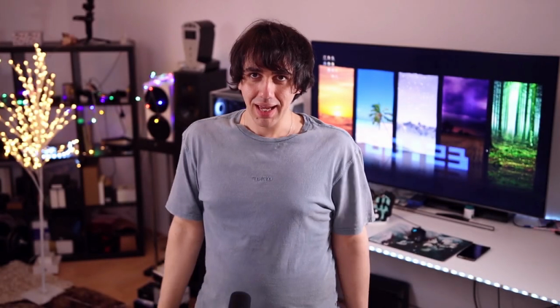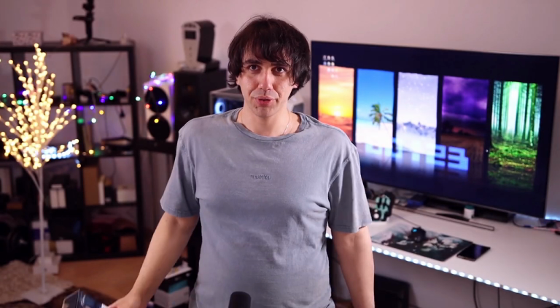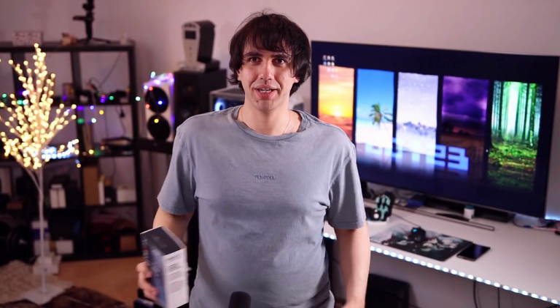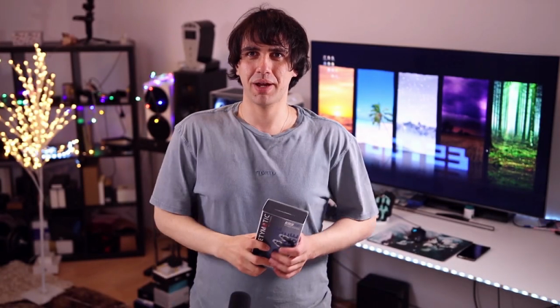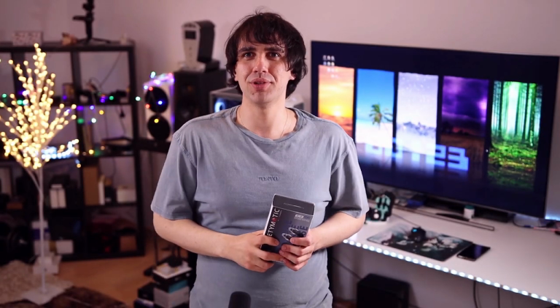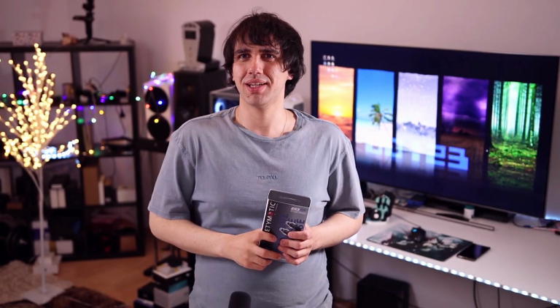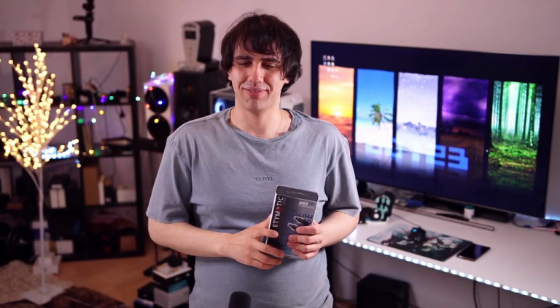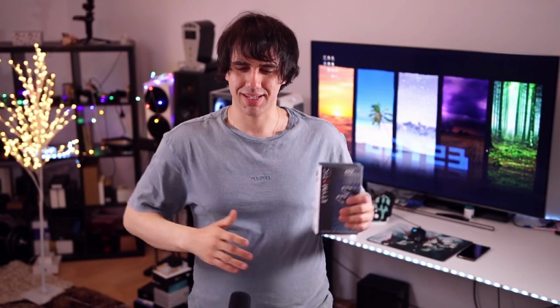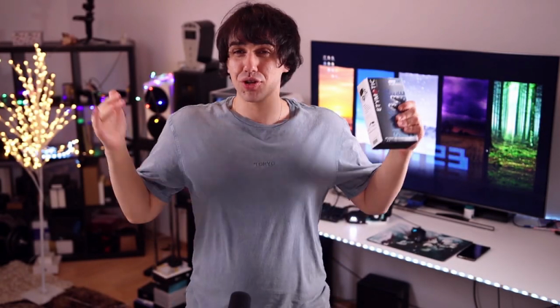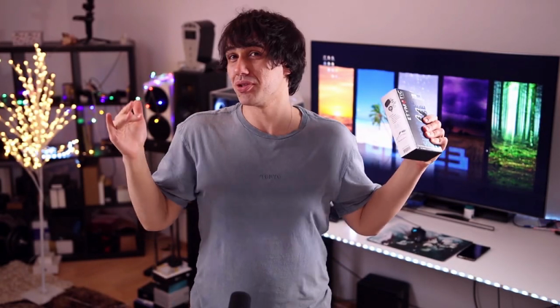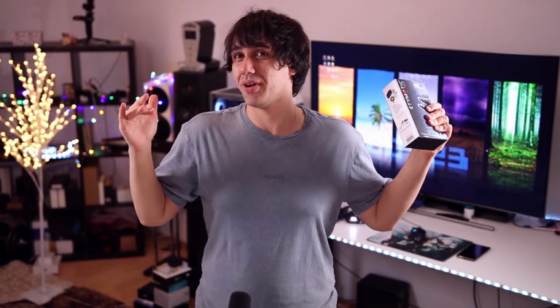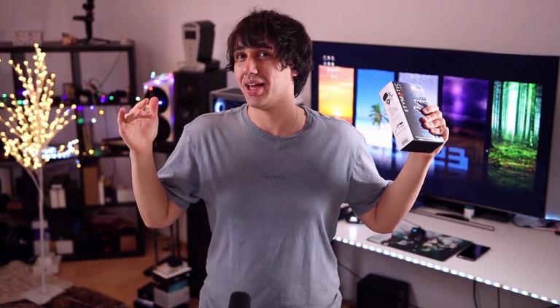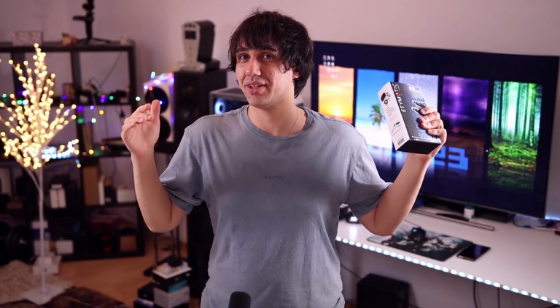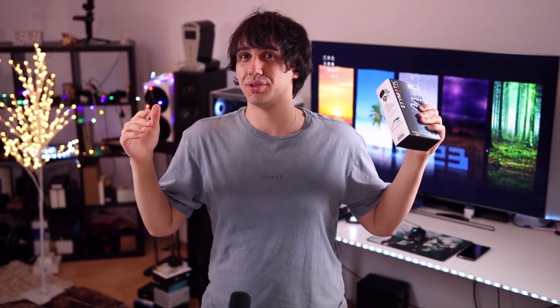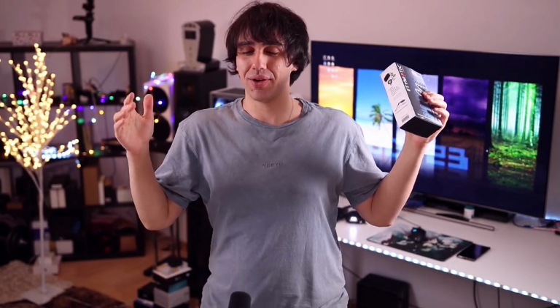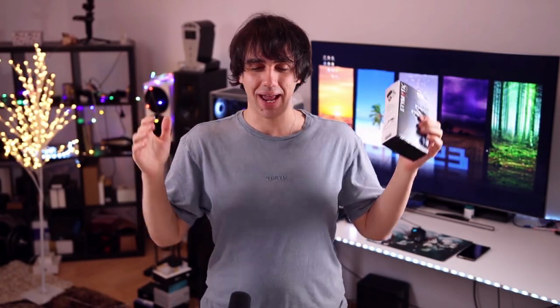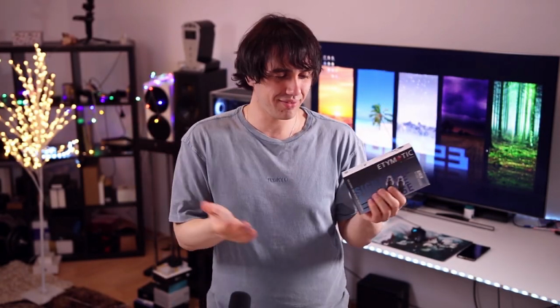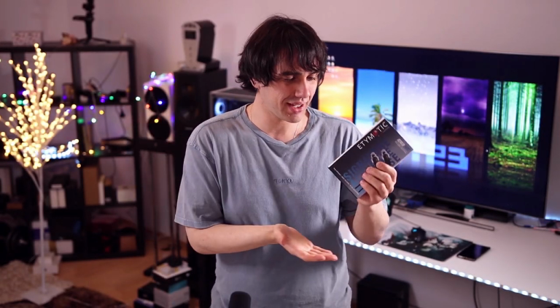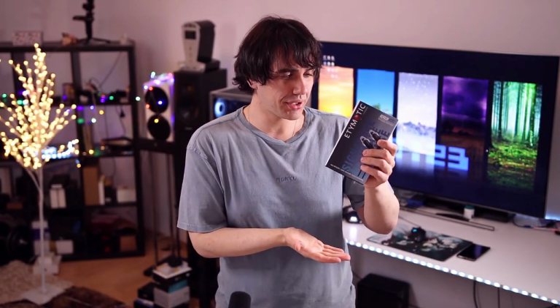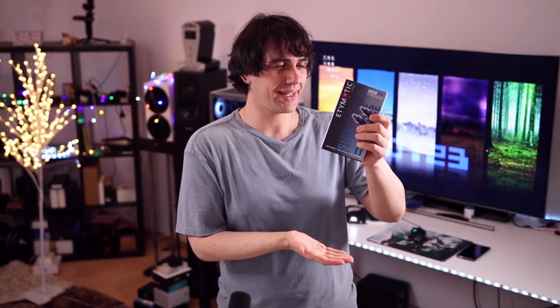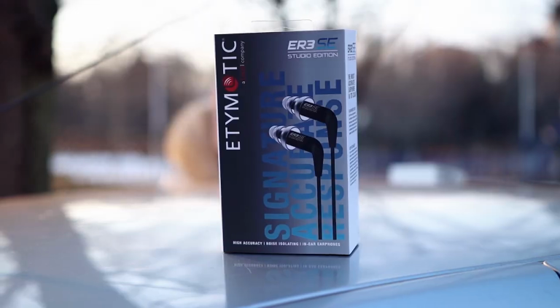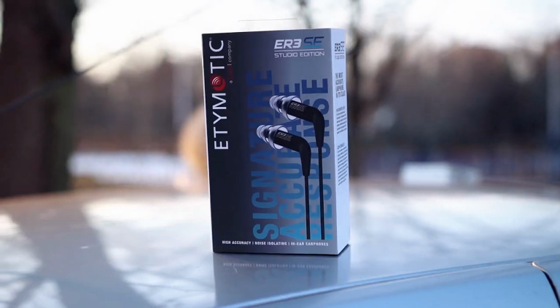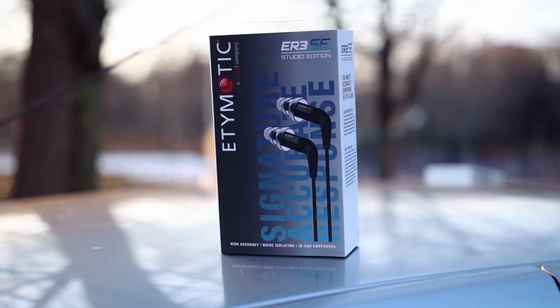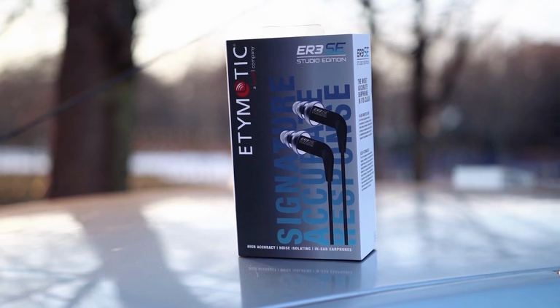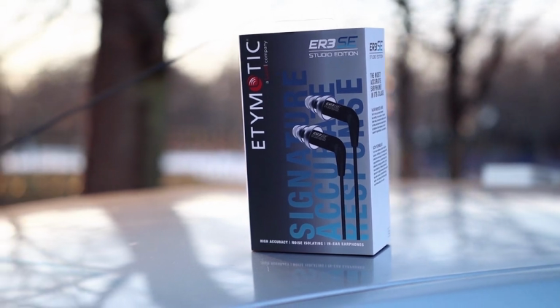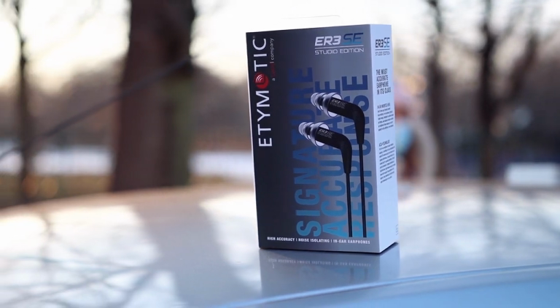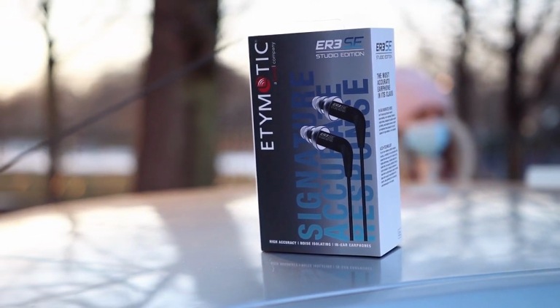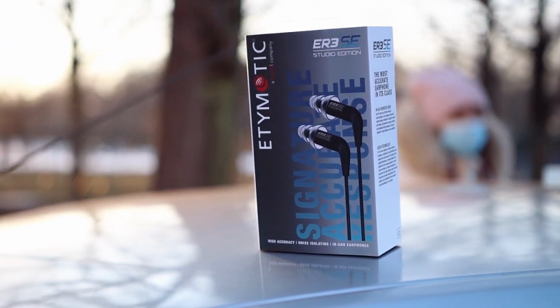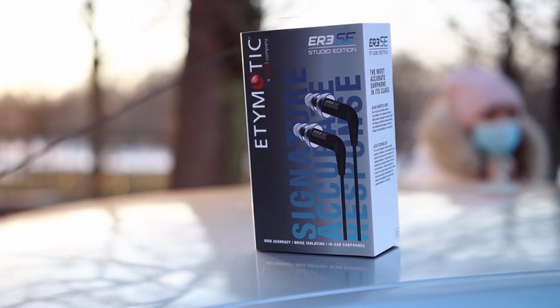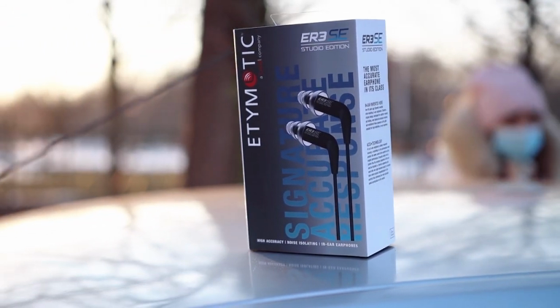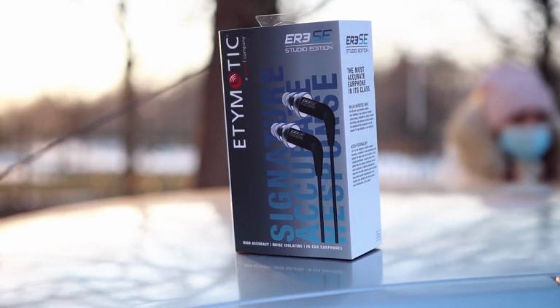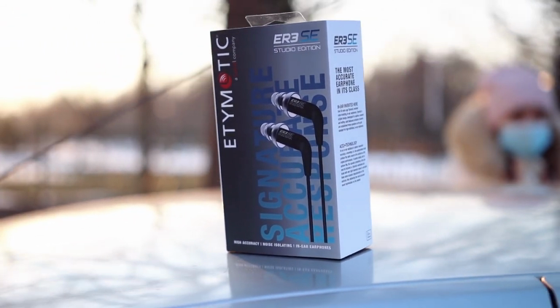Hello there, my music lovers. I'm Josh from Audiophile Heaven, and today we are having a look at the Etymotic ER3 SE.